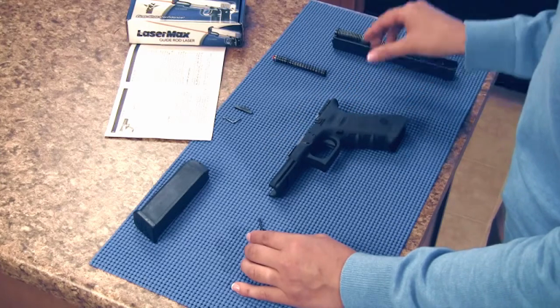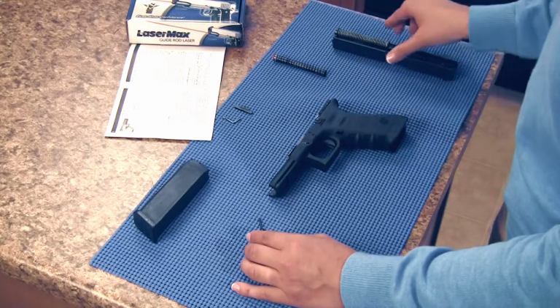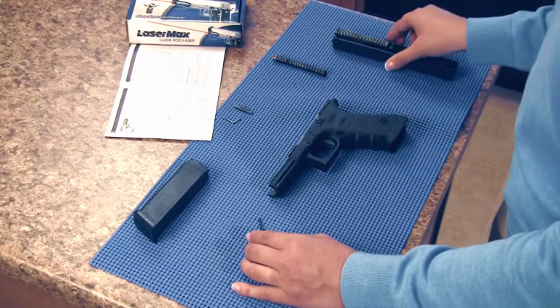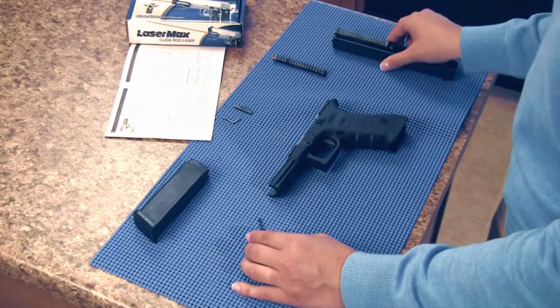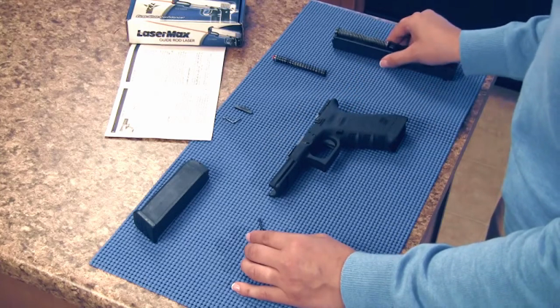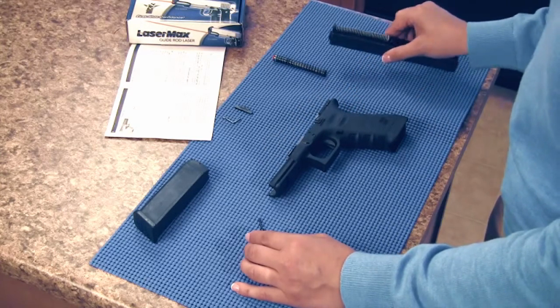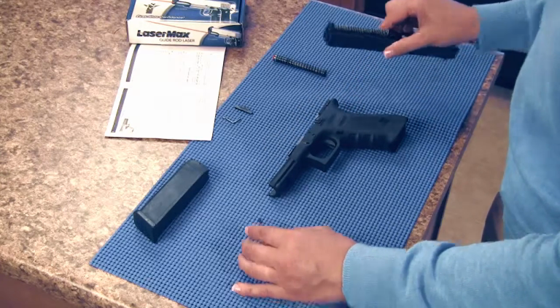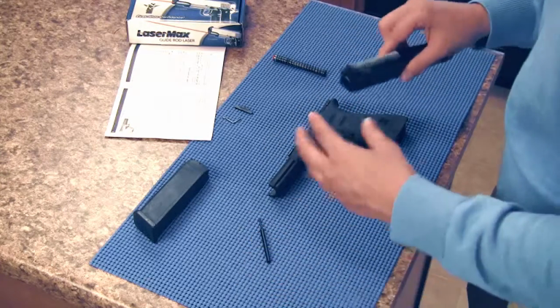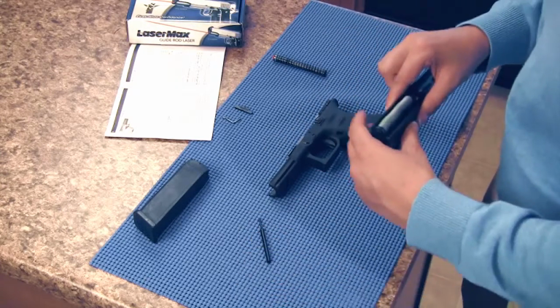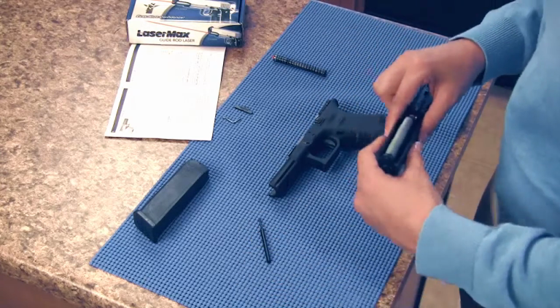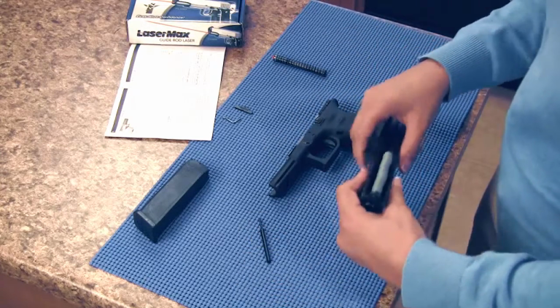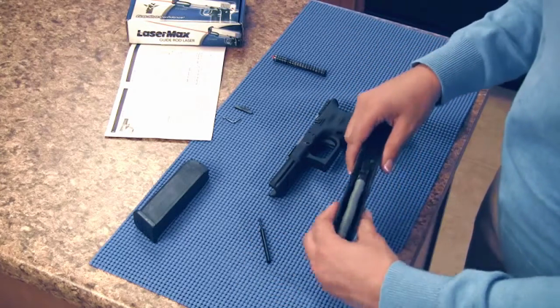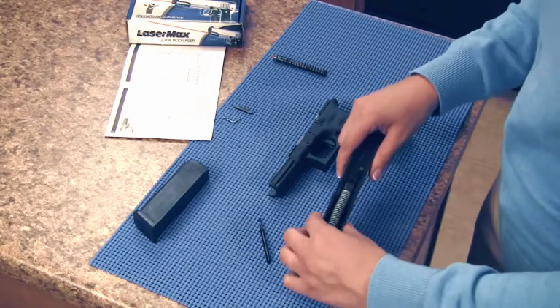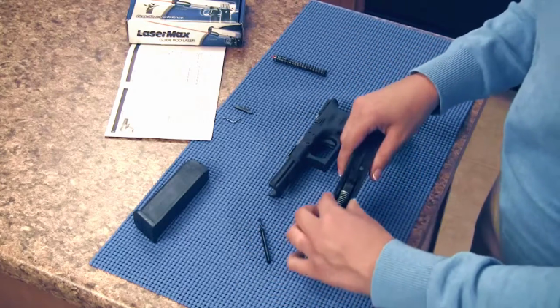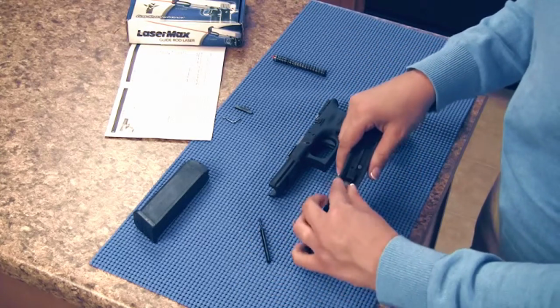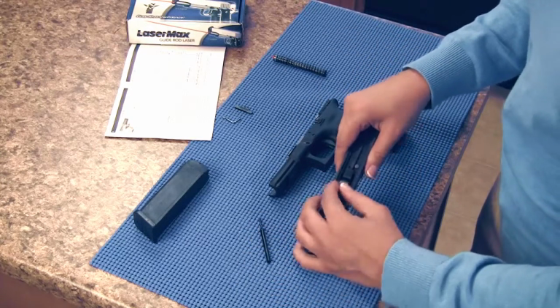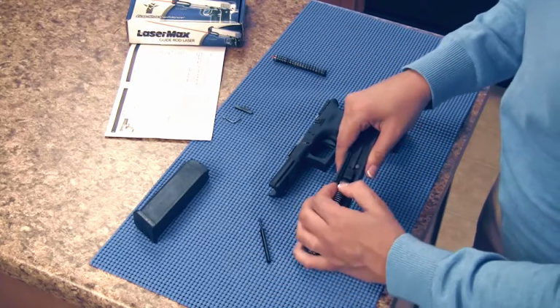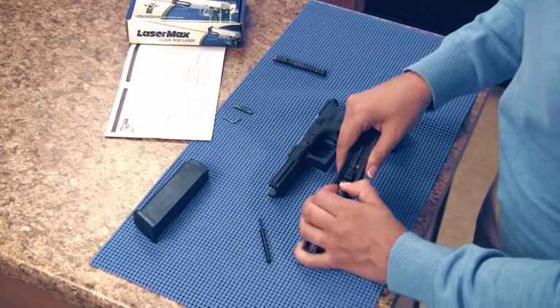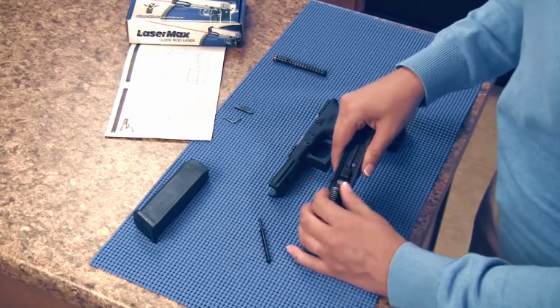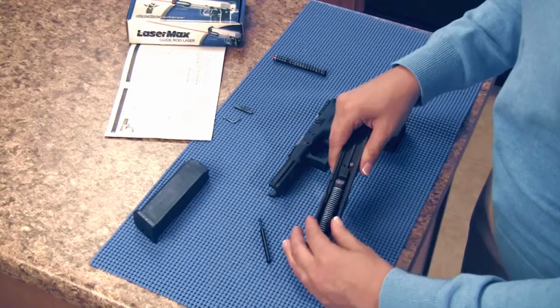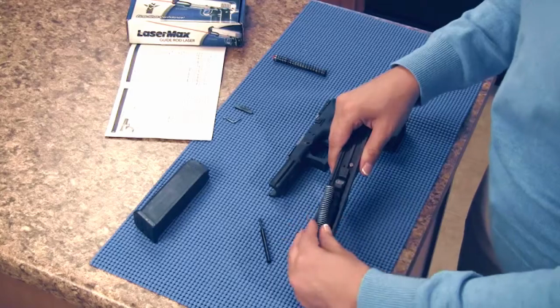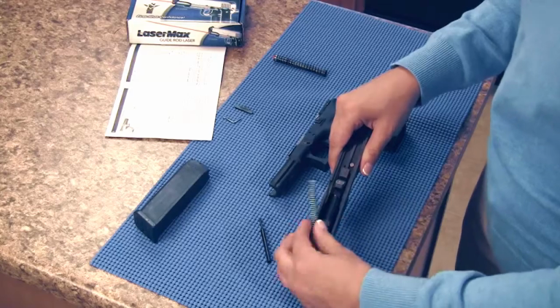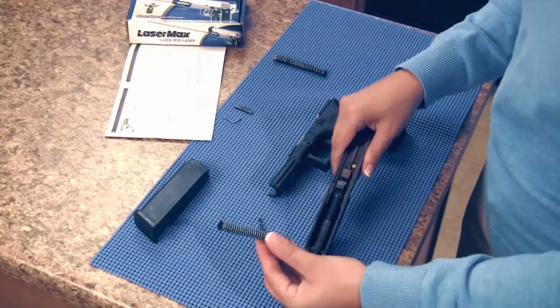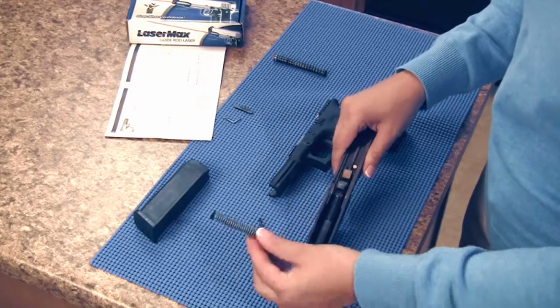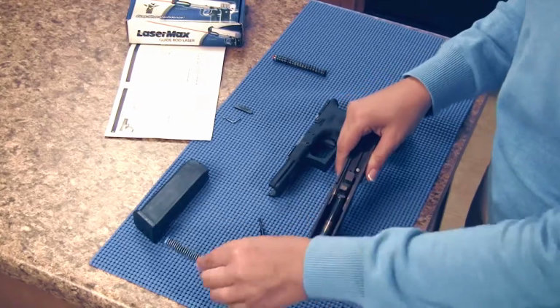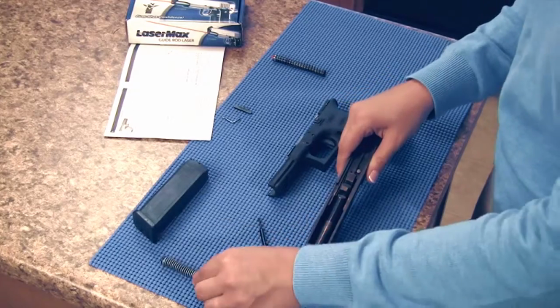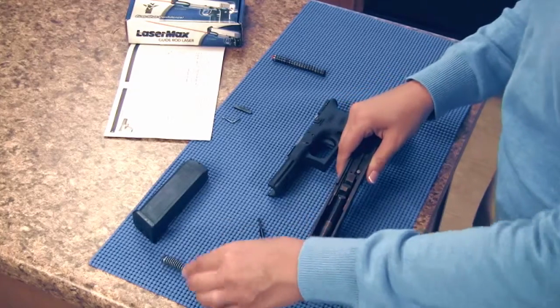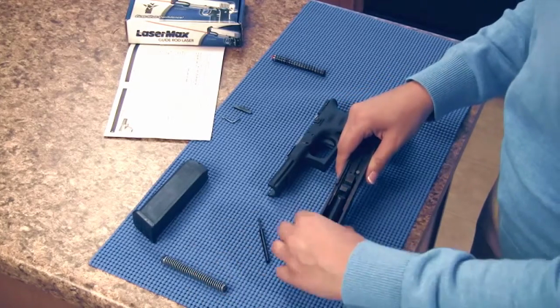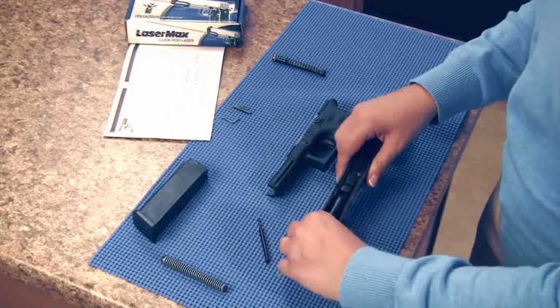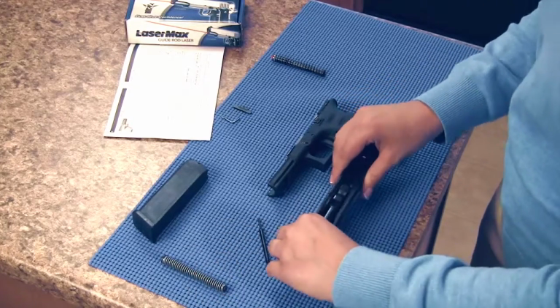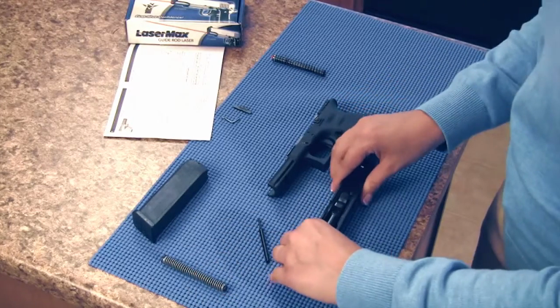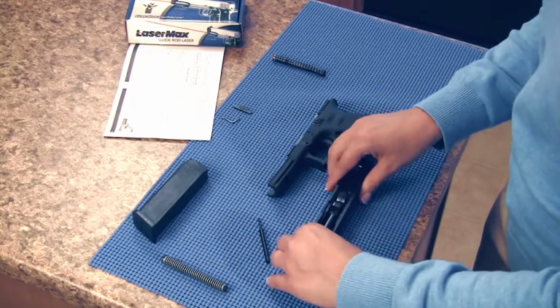Press the recoil spring with forceful control. Slide it forward about one half inch and lift it out of the slide.